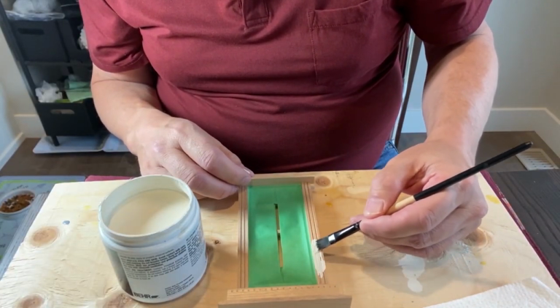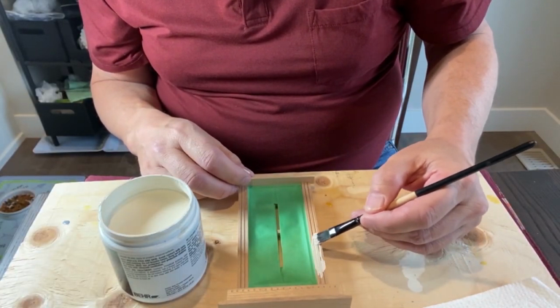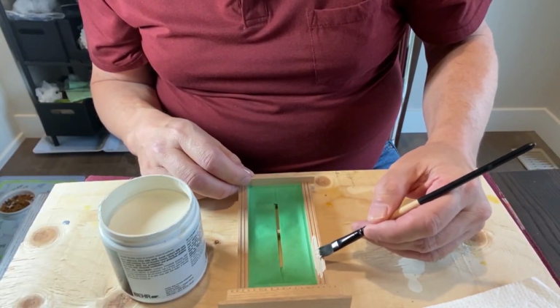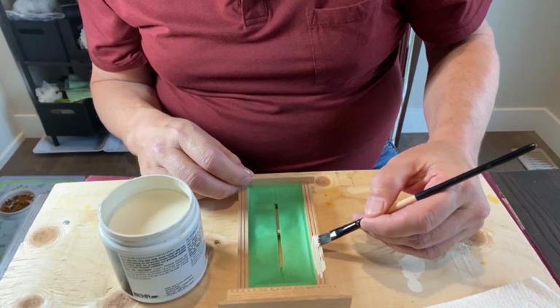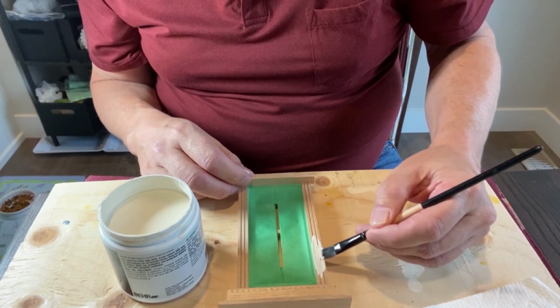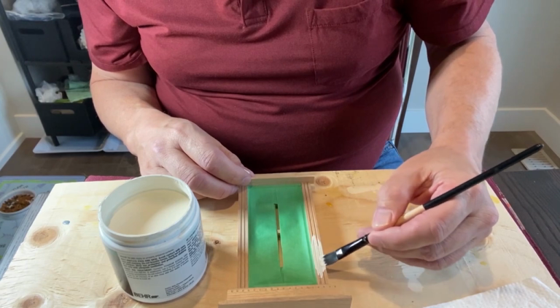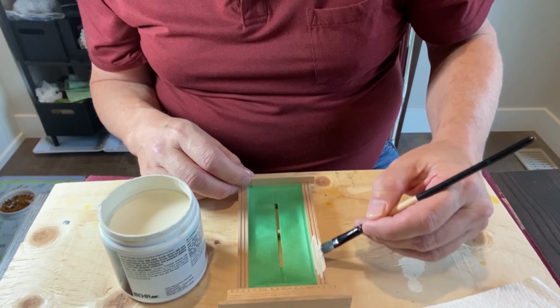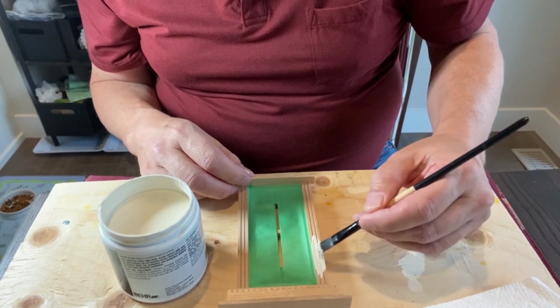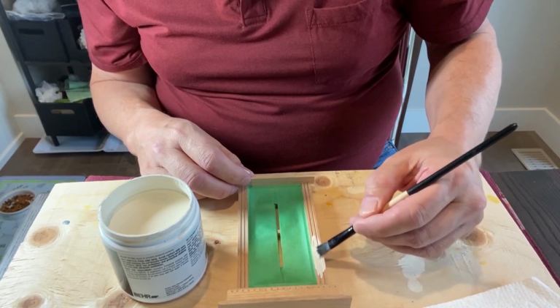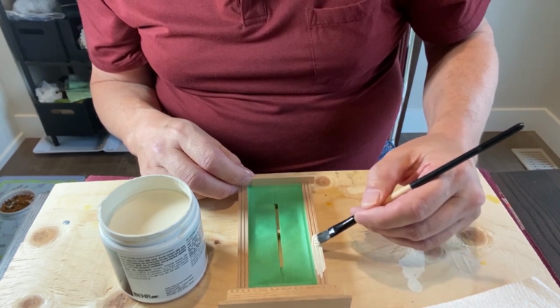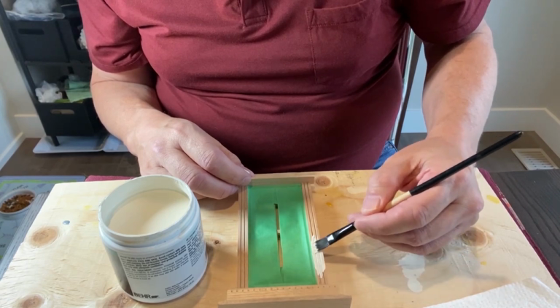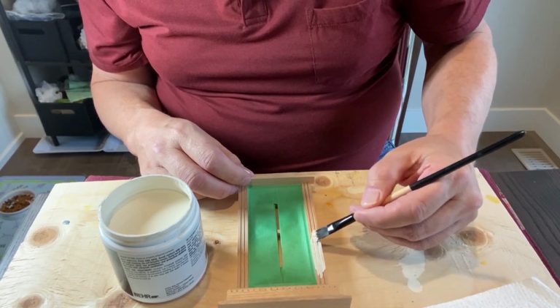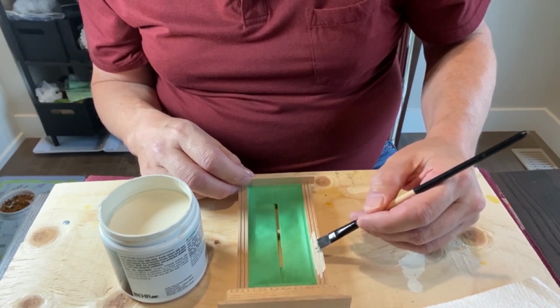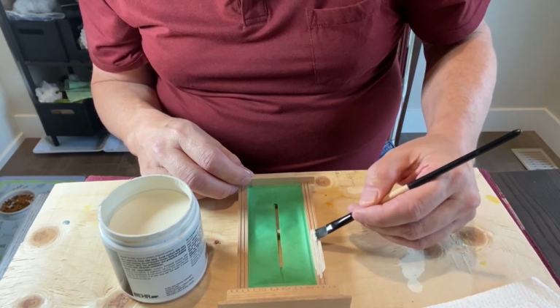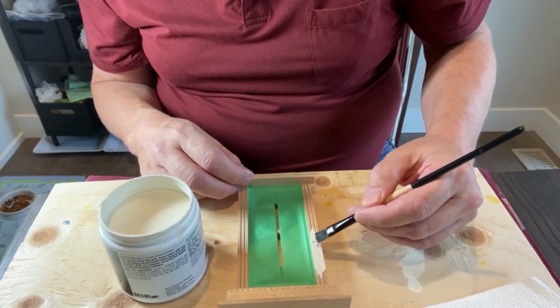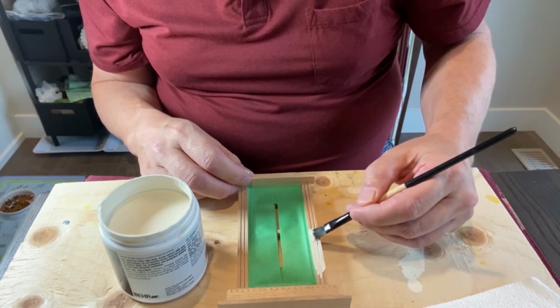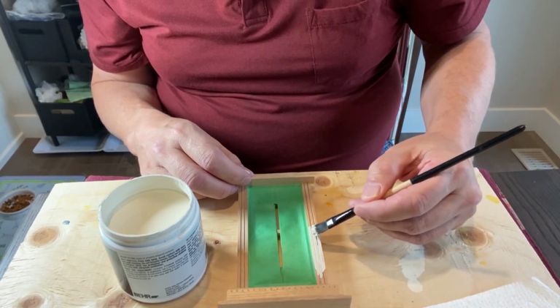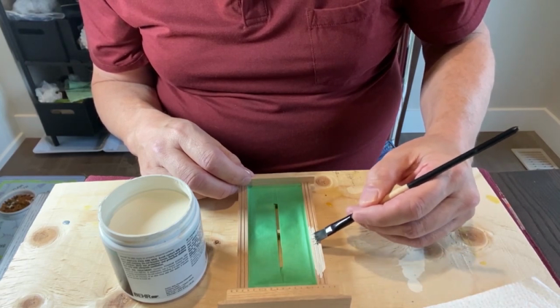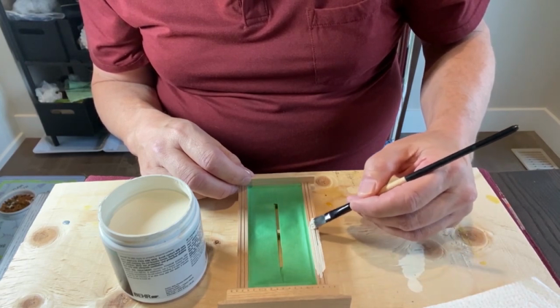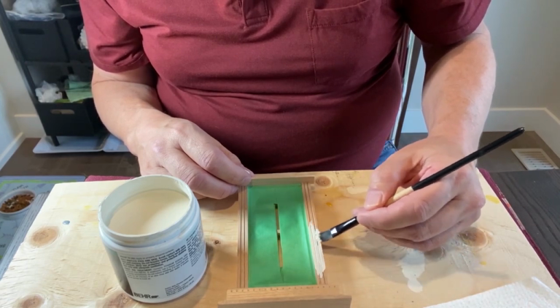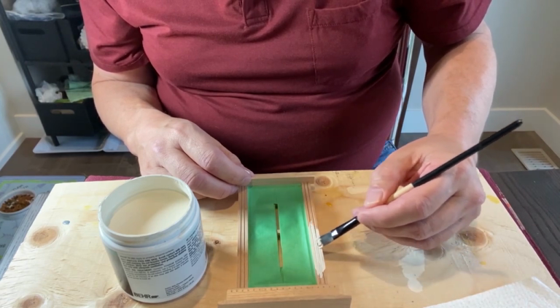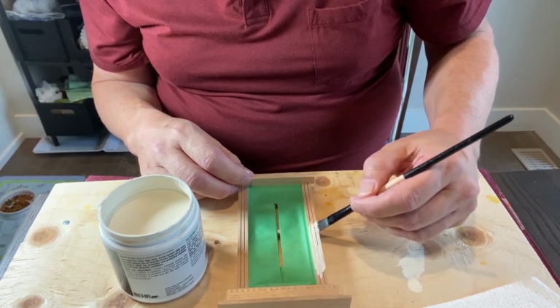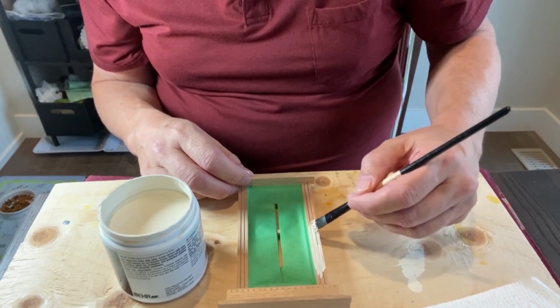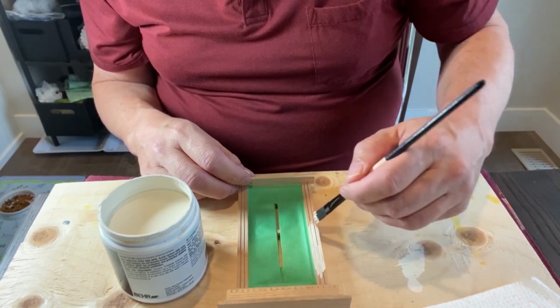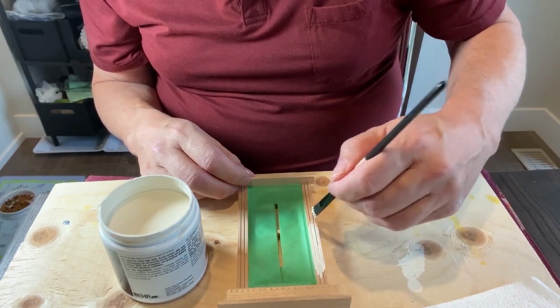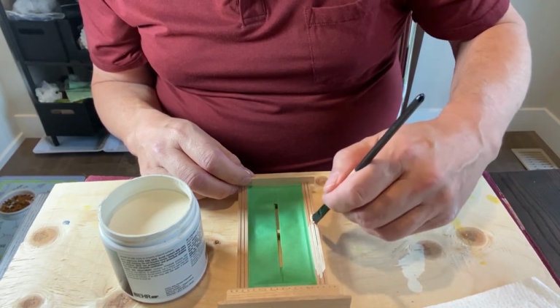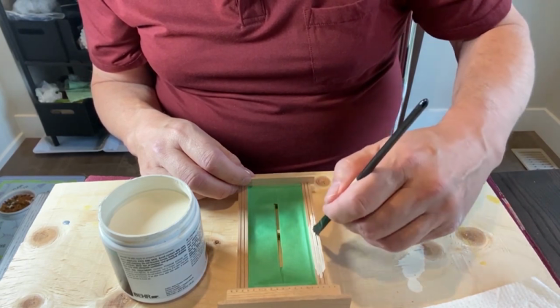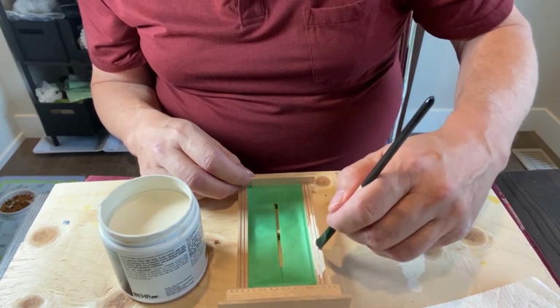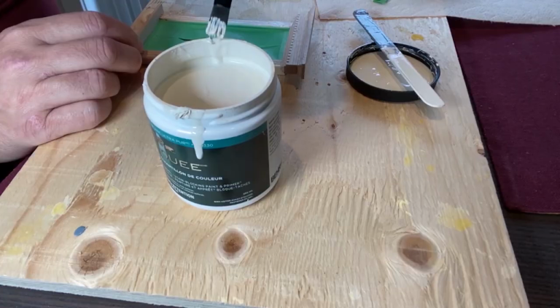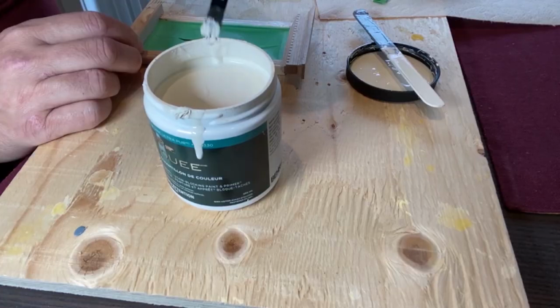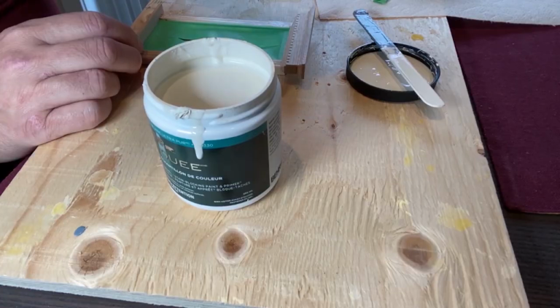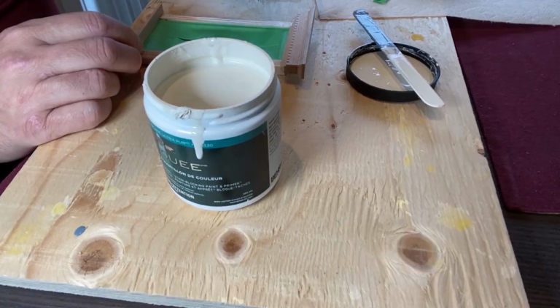Two light coats will stop the paint from building up in all the fine details of the windows.